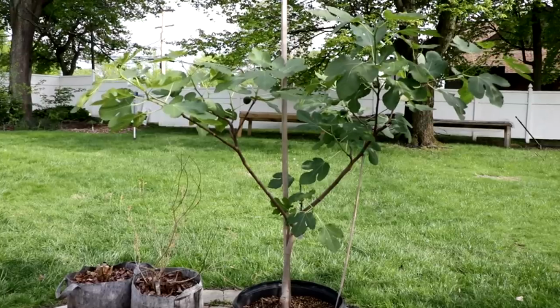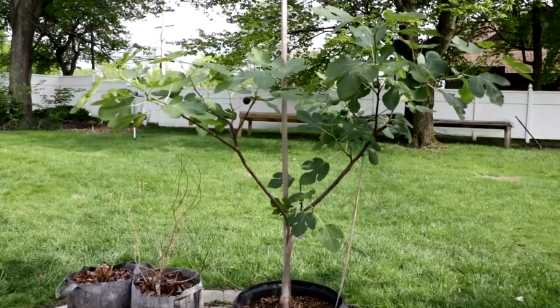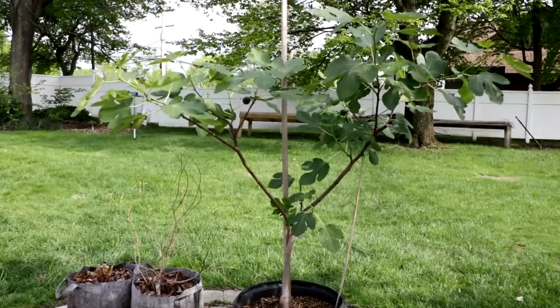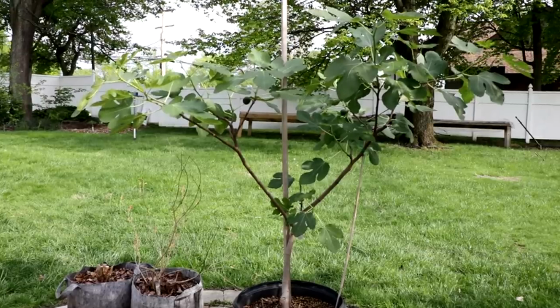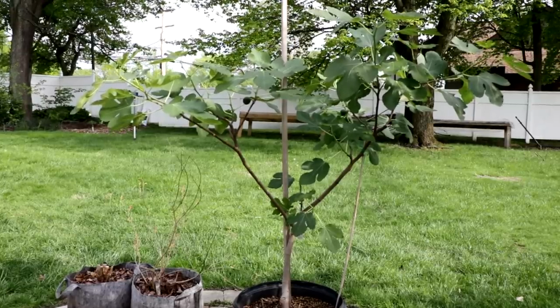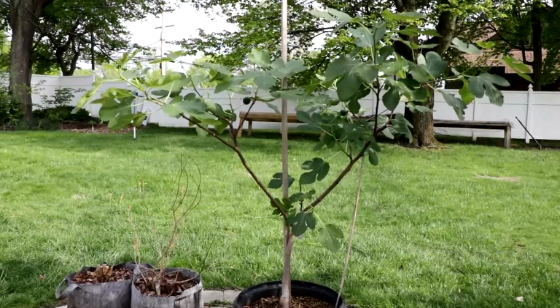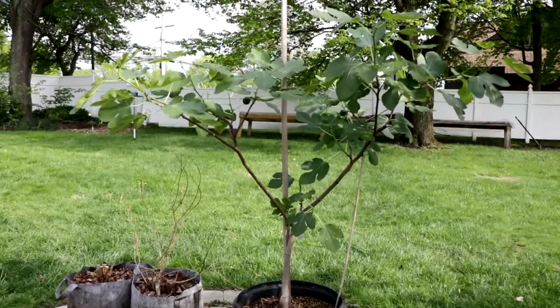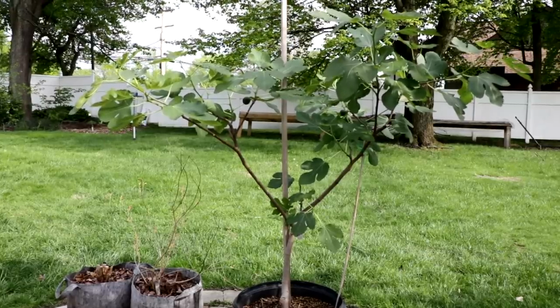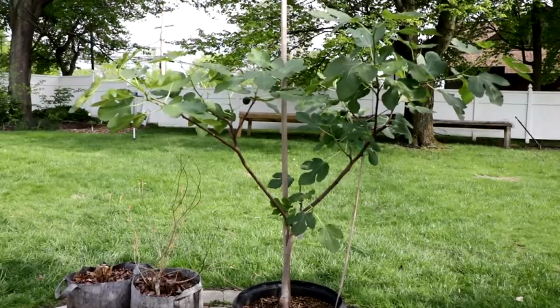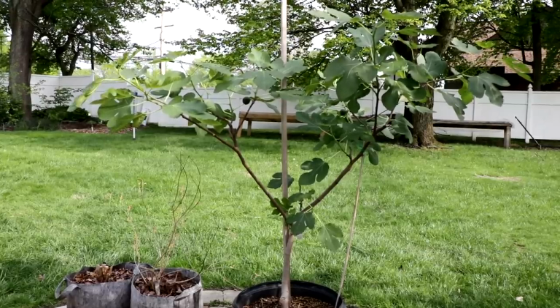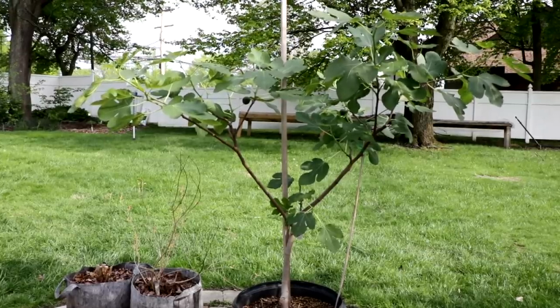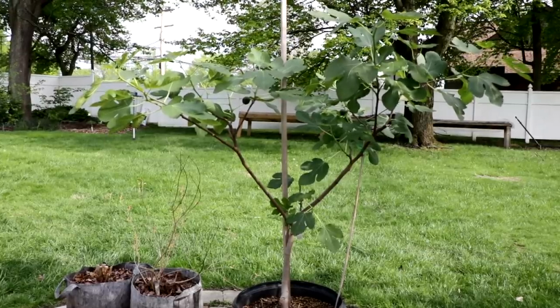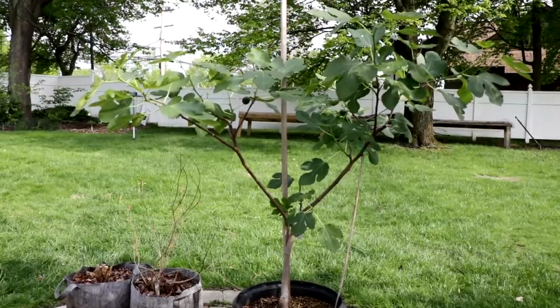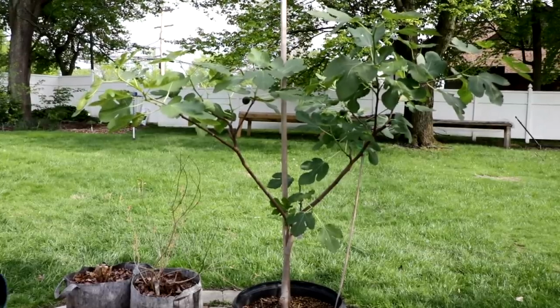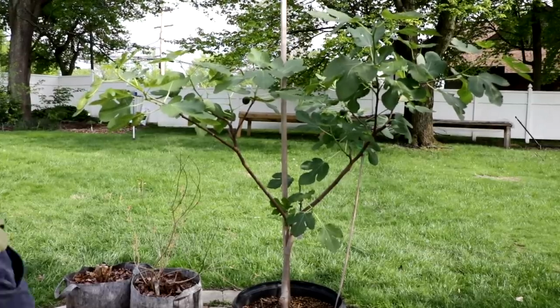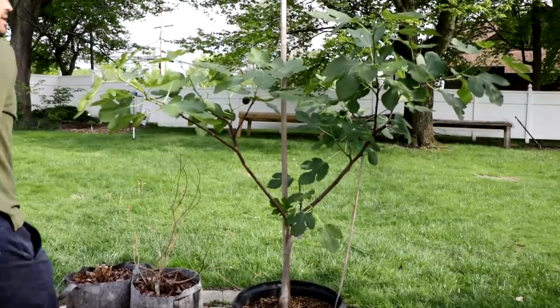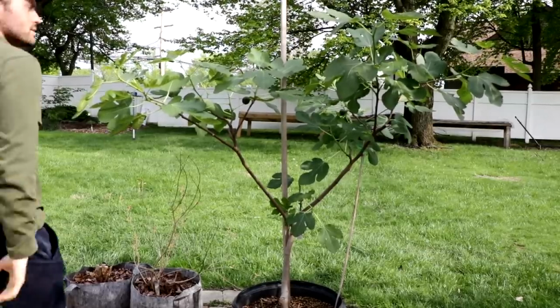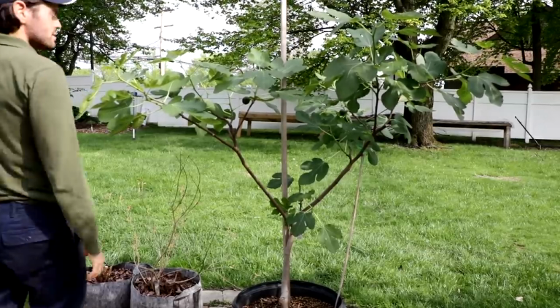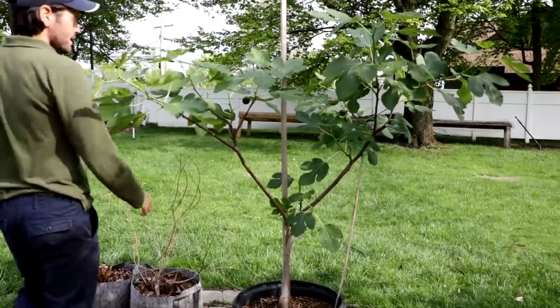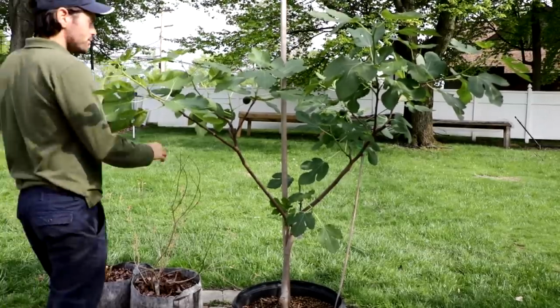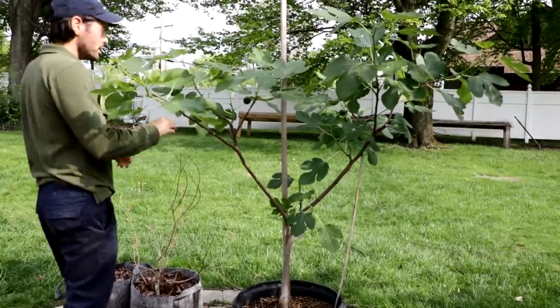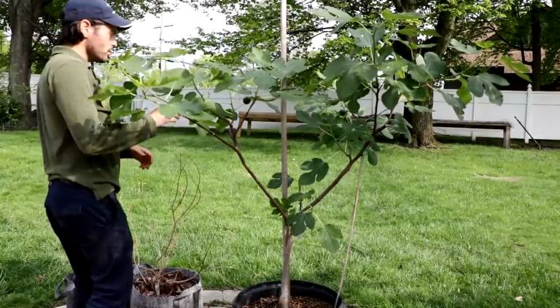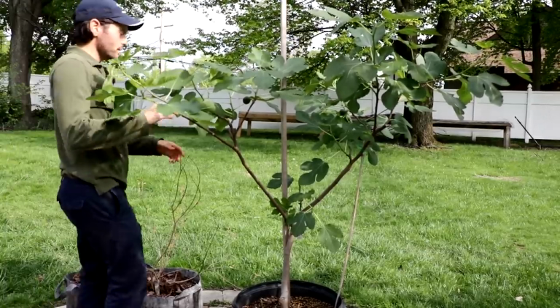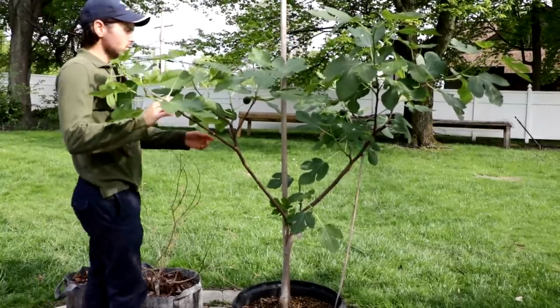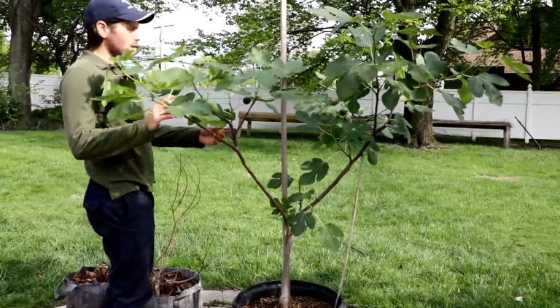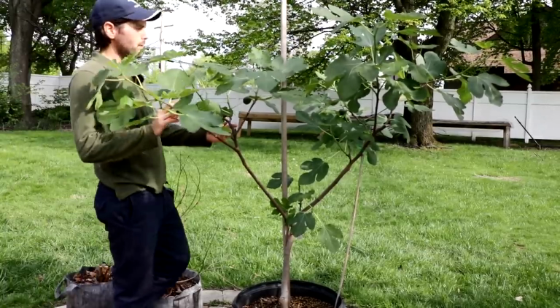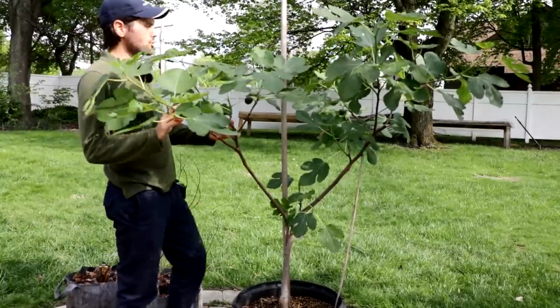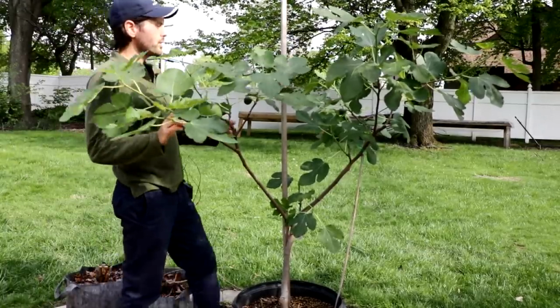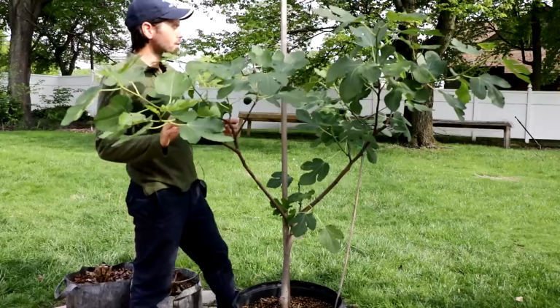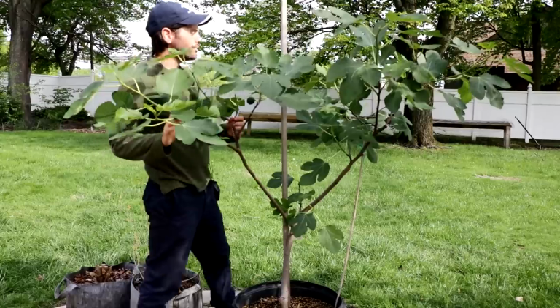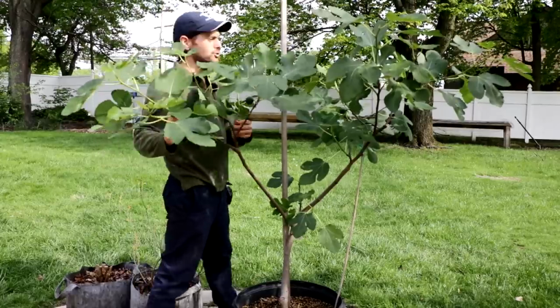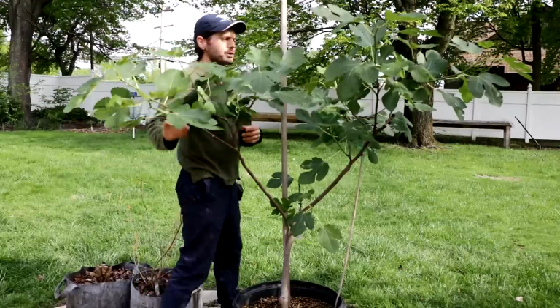All right fig lovers, this is Ross the Fig Boss. Today's video we're going to talk about training fig trees.